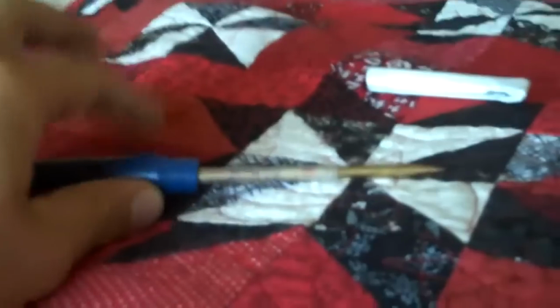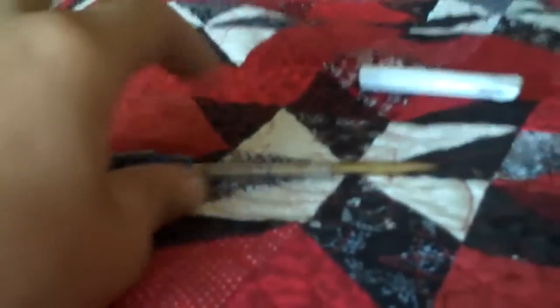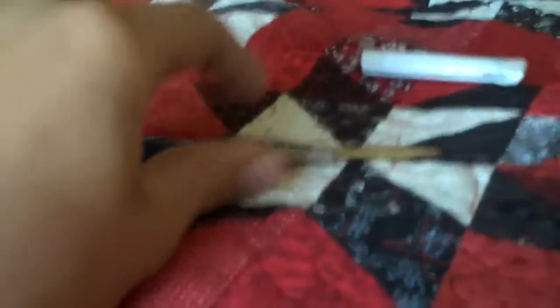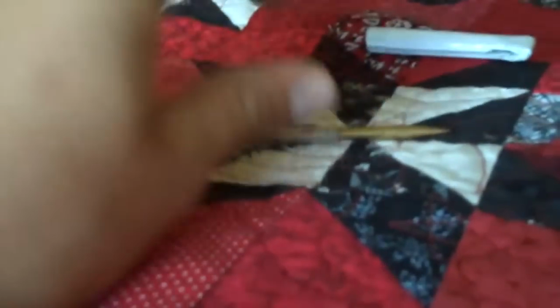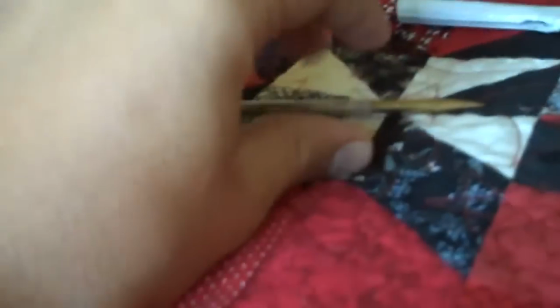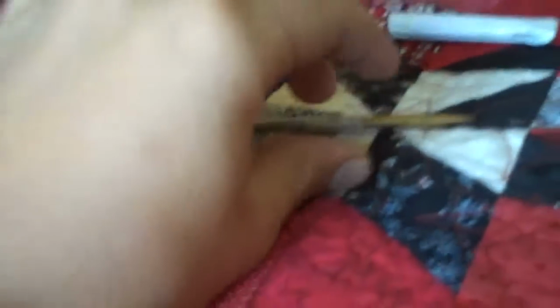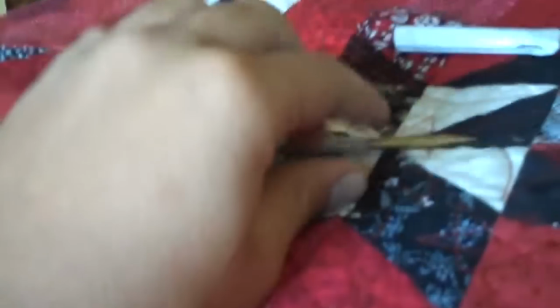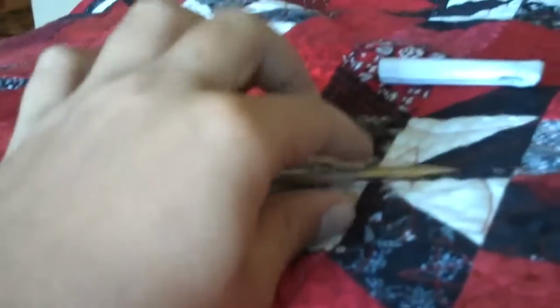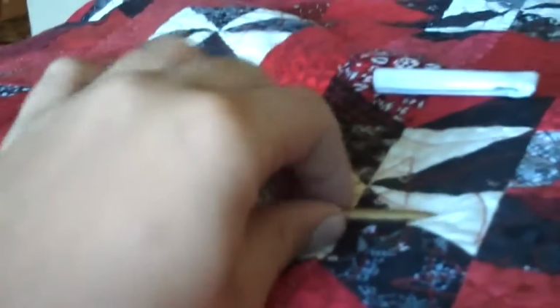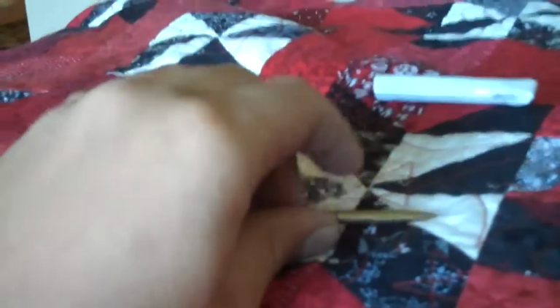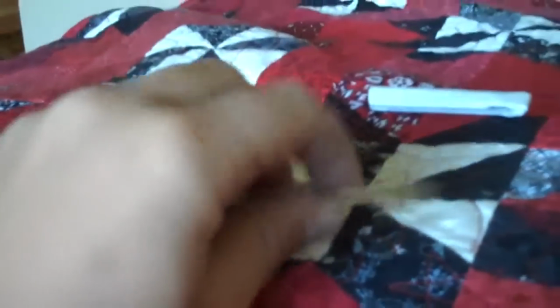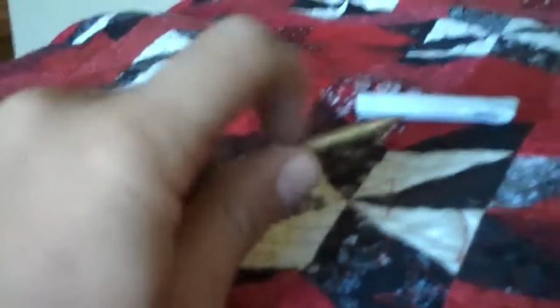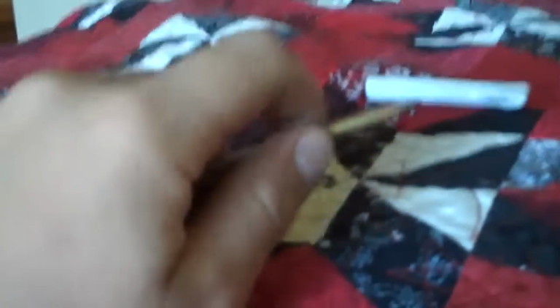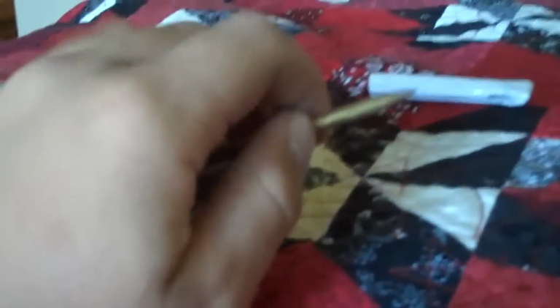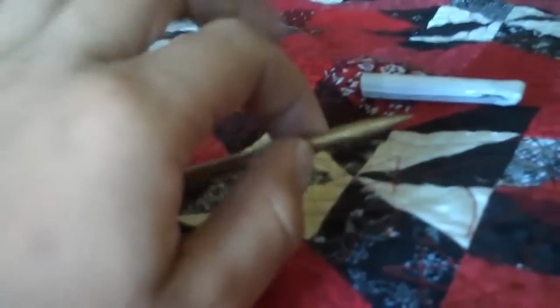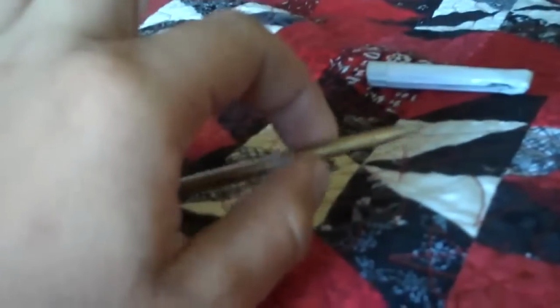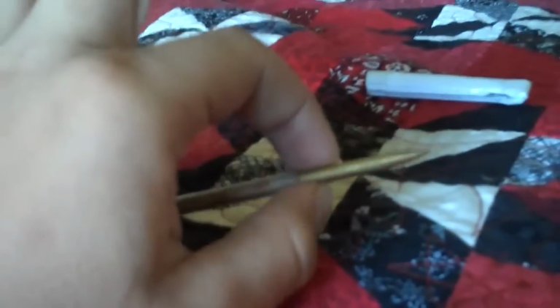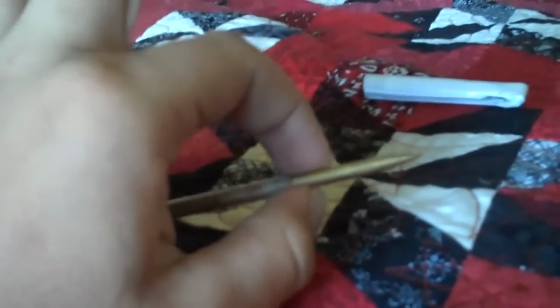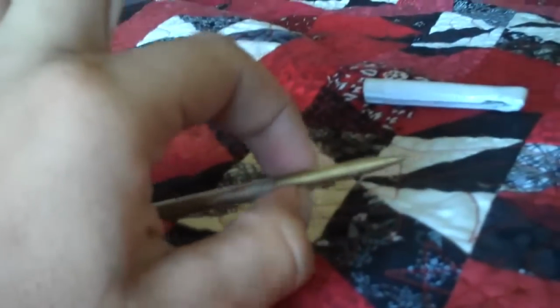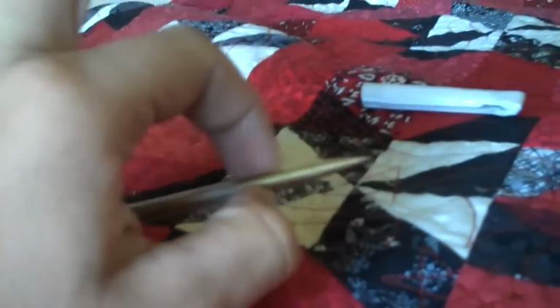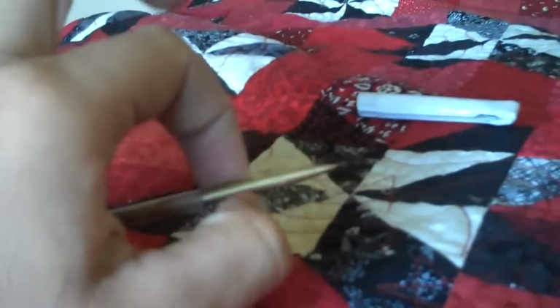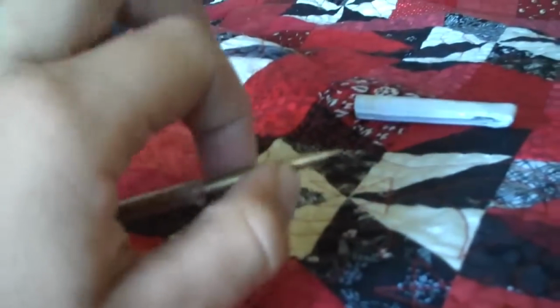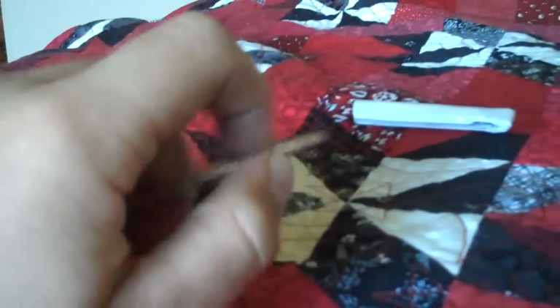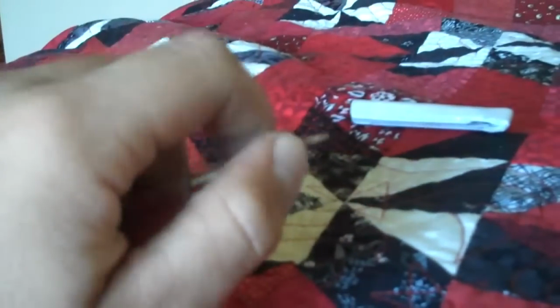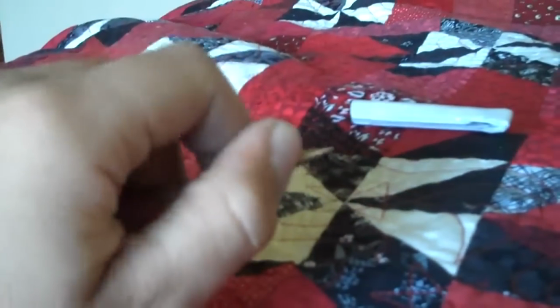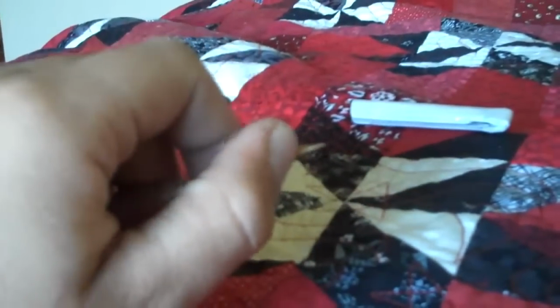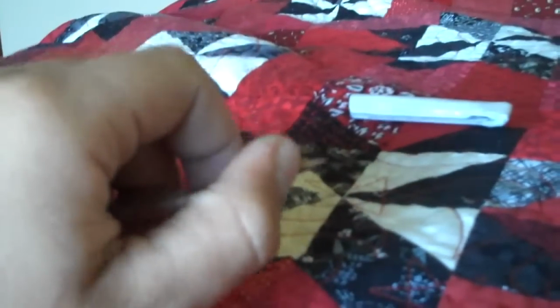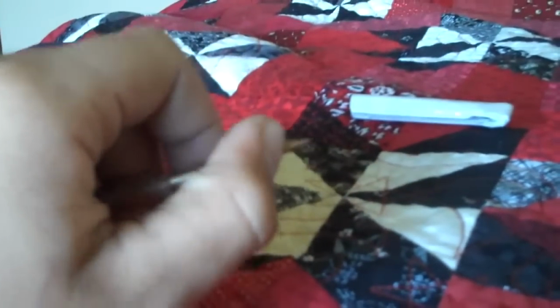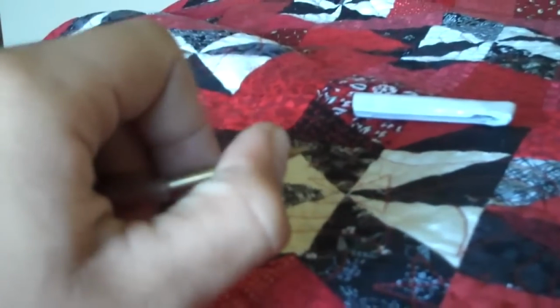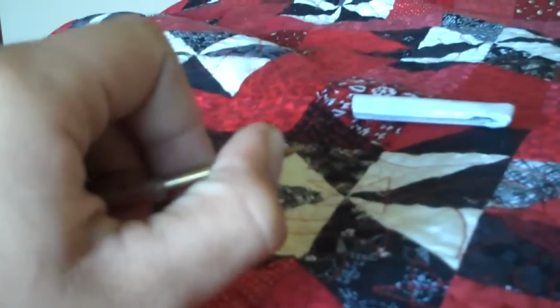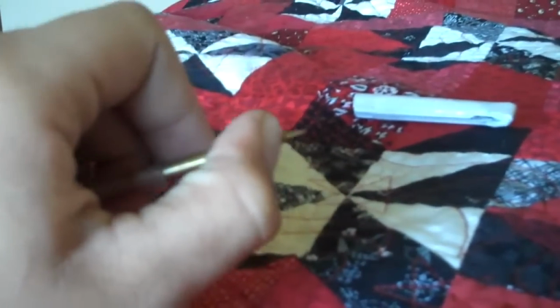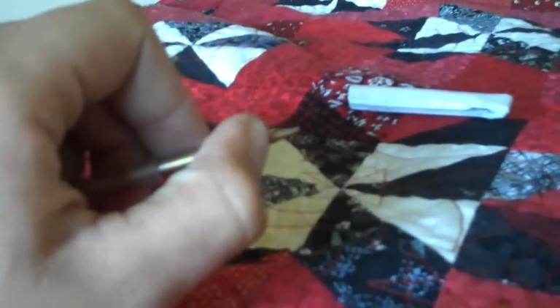Now the mistake that I made last time — I said this was a 9/16ths point, but it's actually 3/16ths.